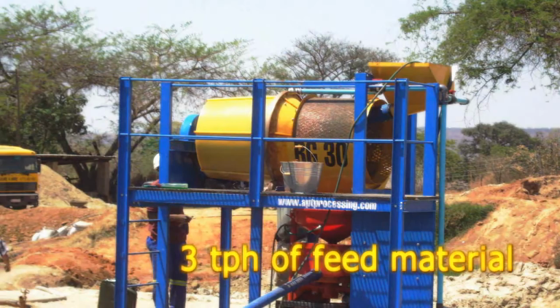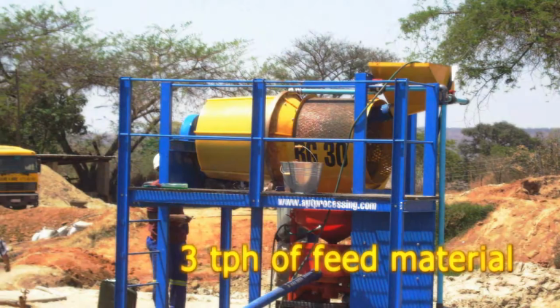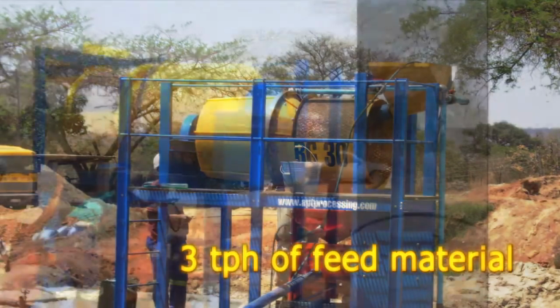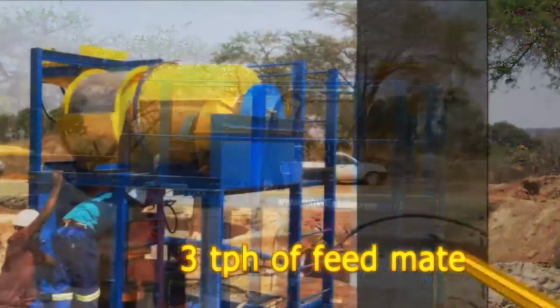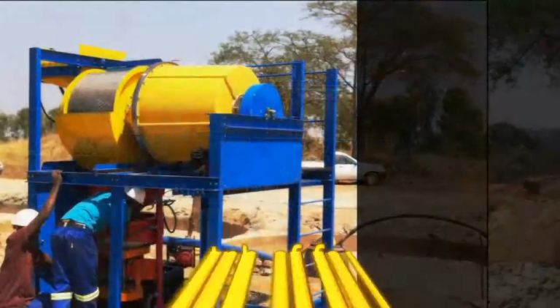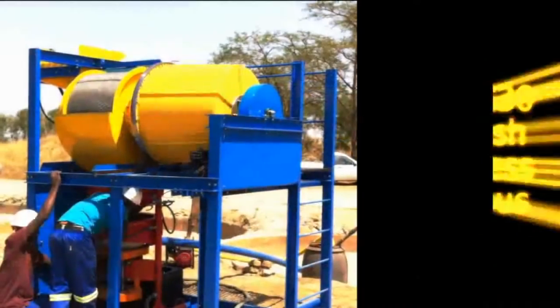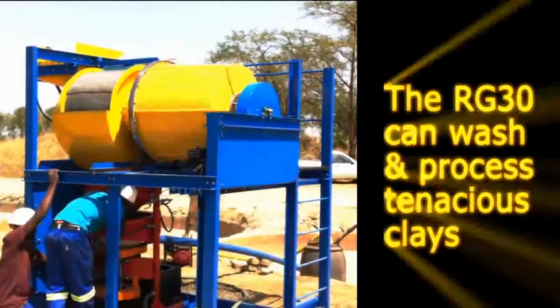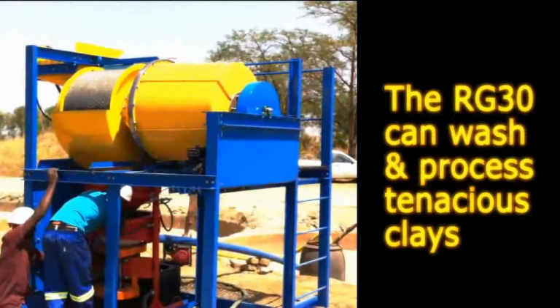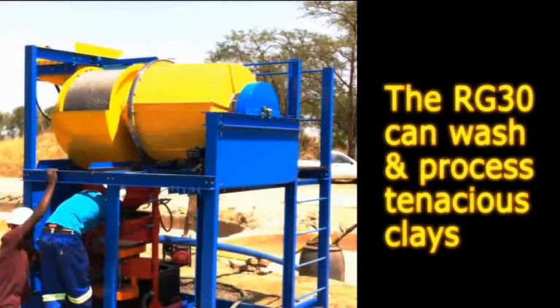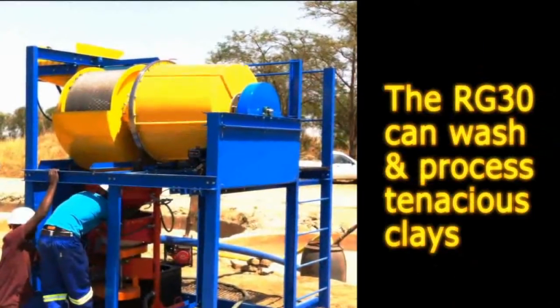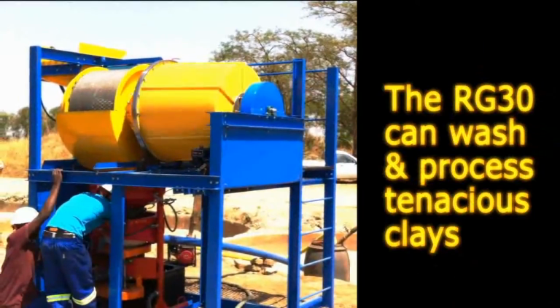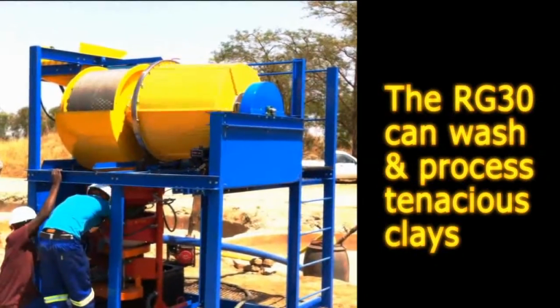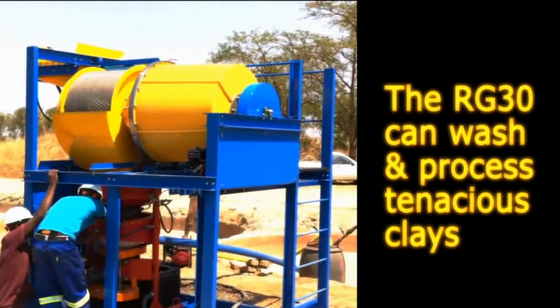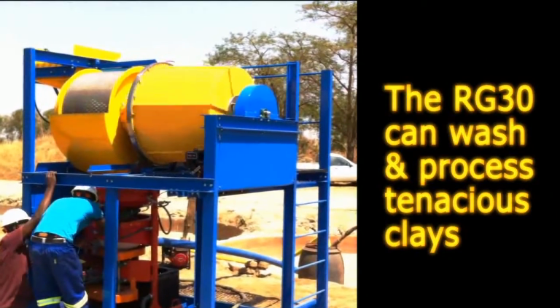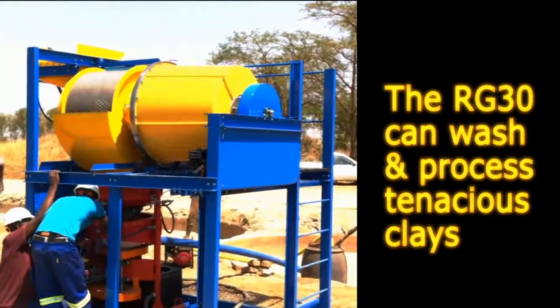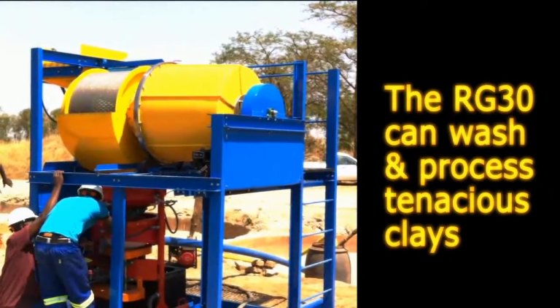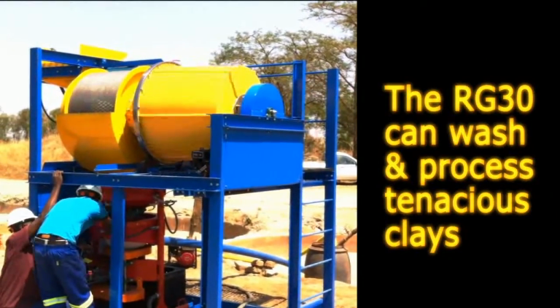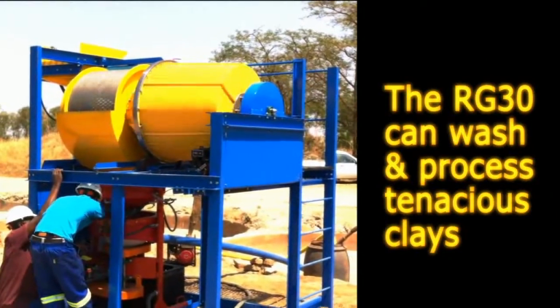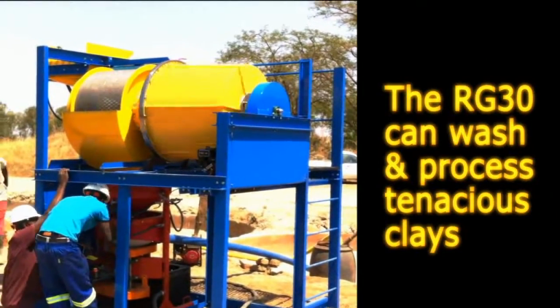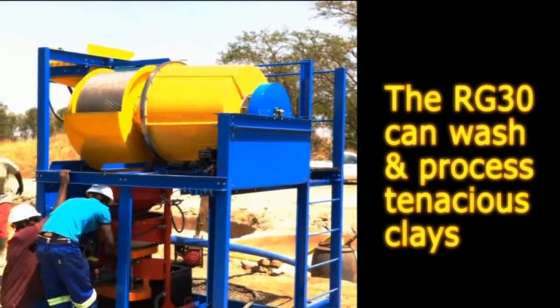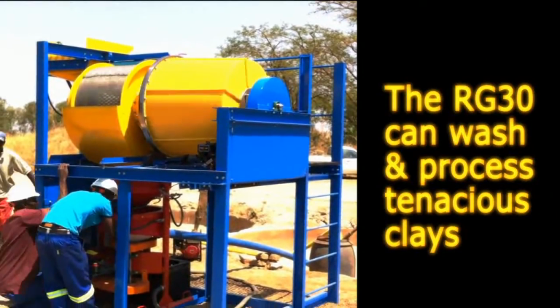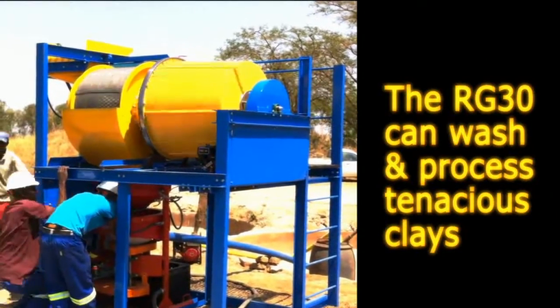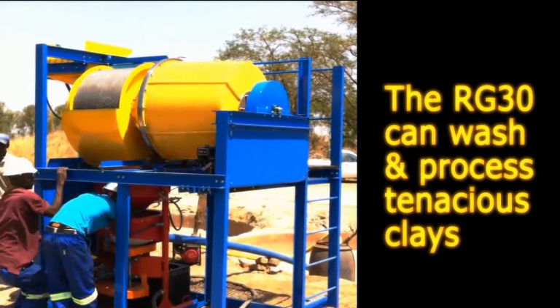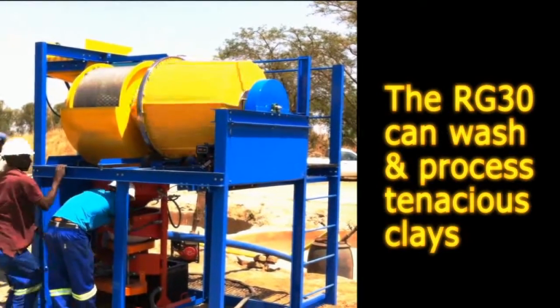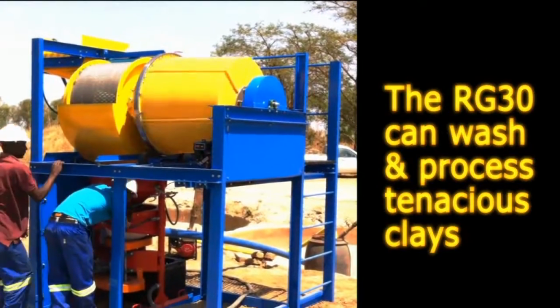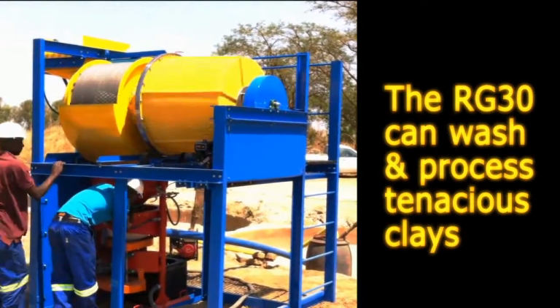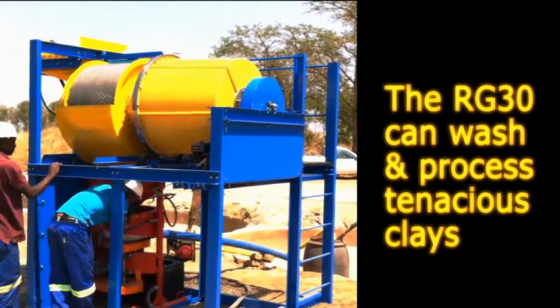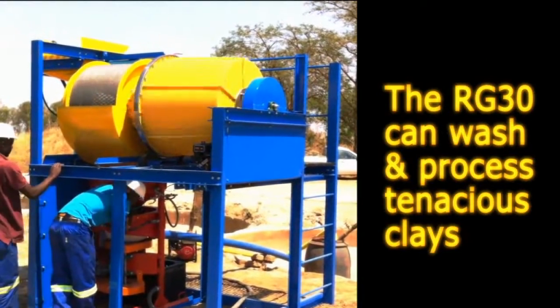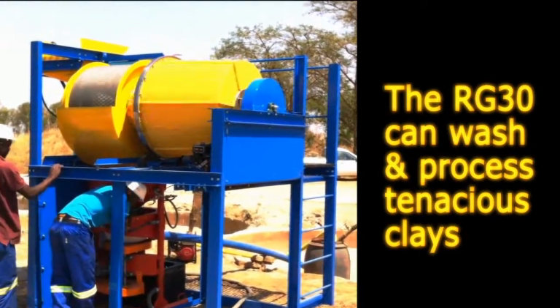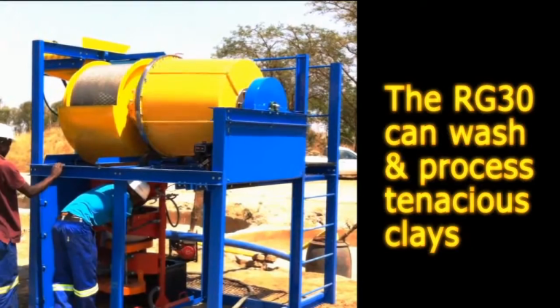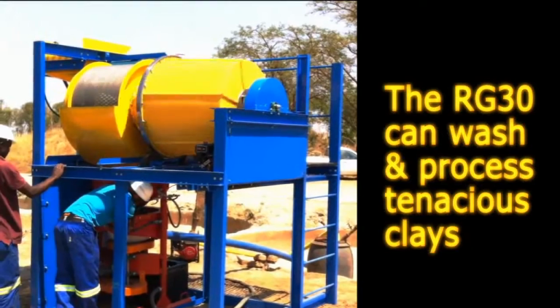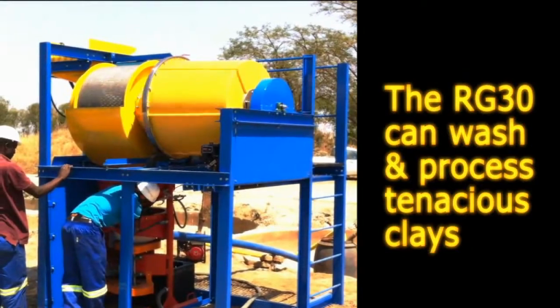As part of the renowned RG range, the RG30 washing plant can deal with the toughest placer deposits.